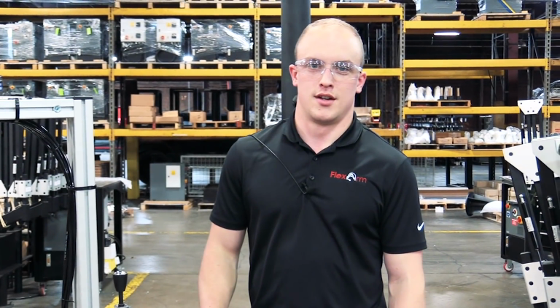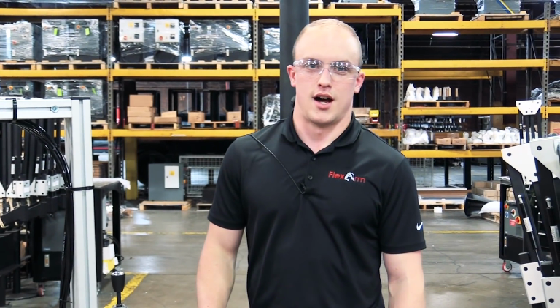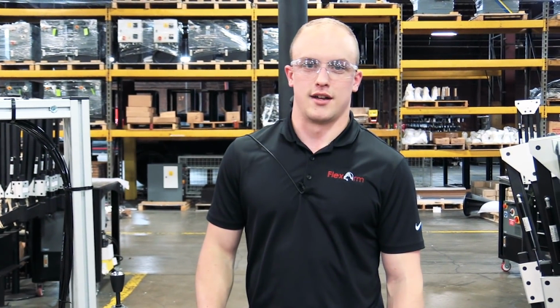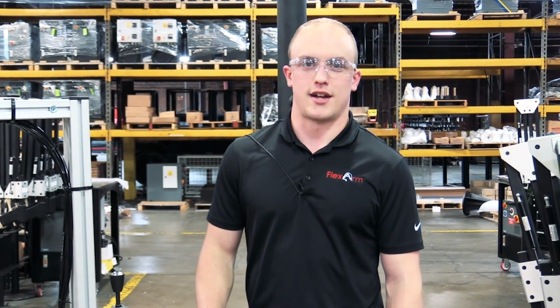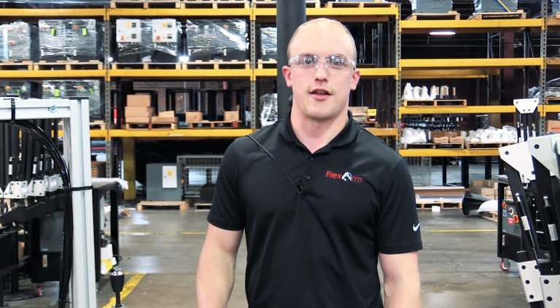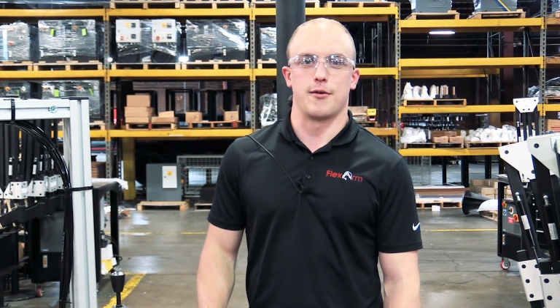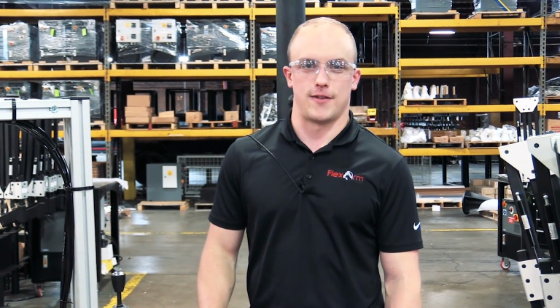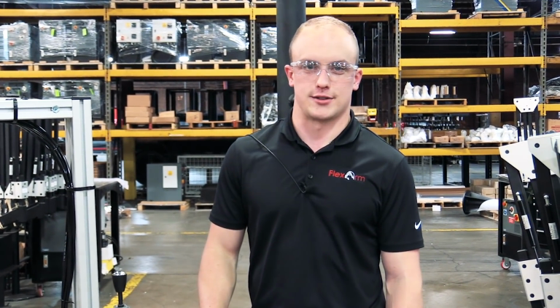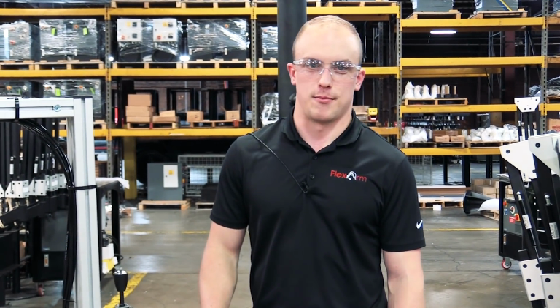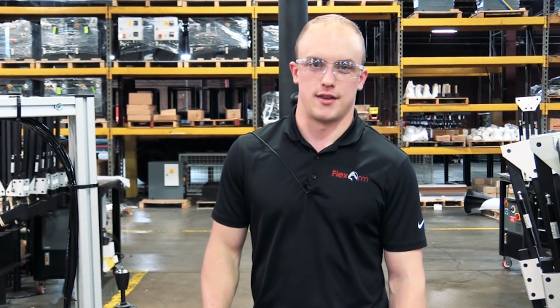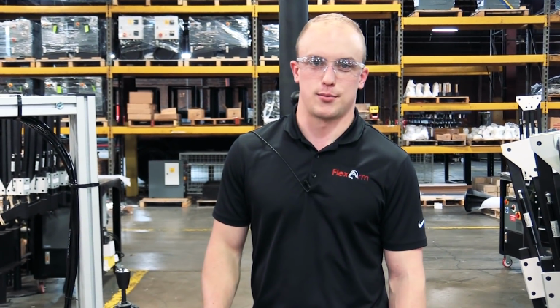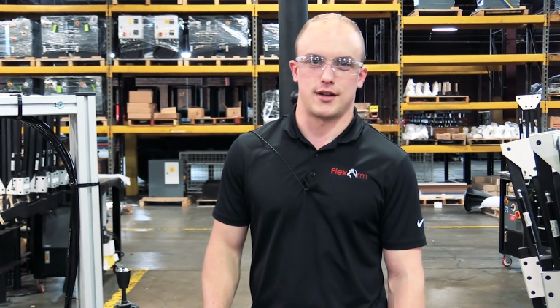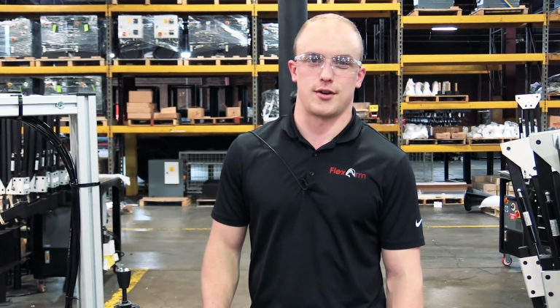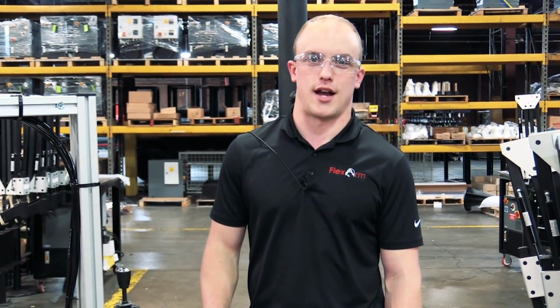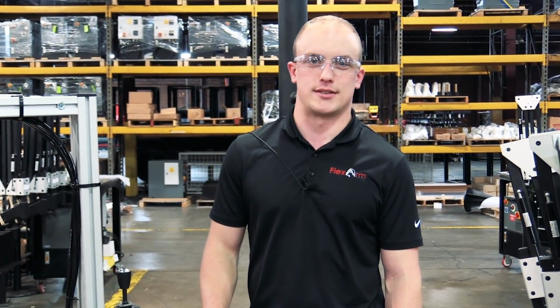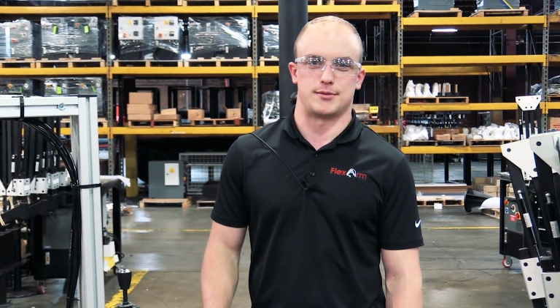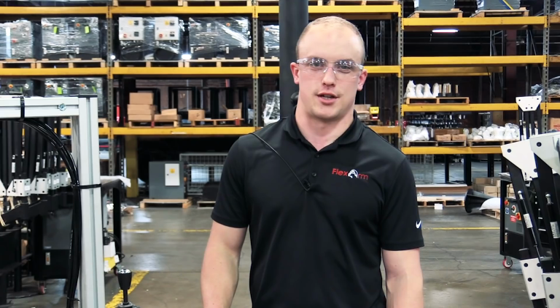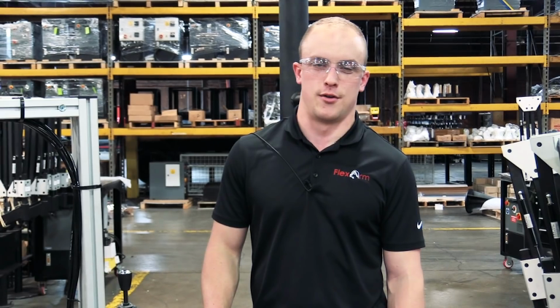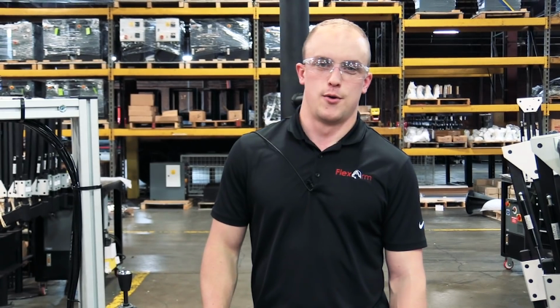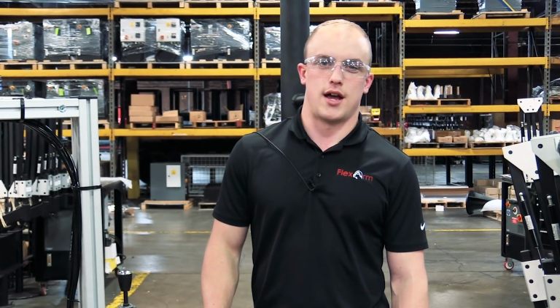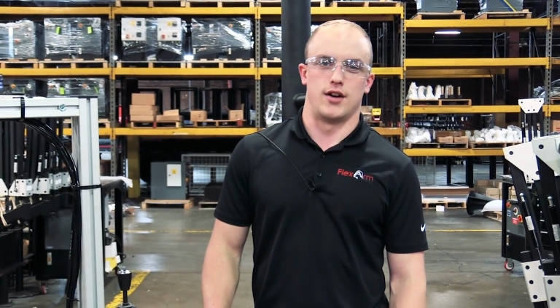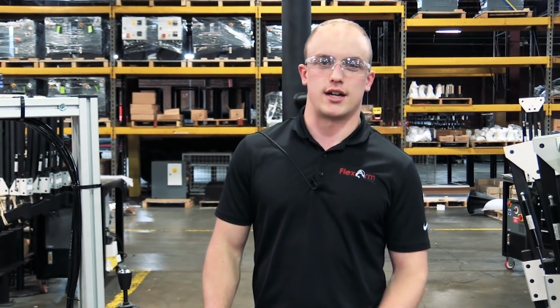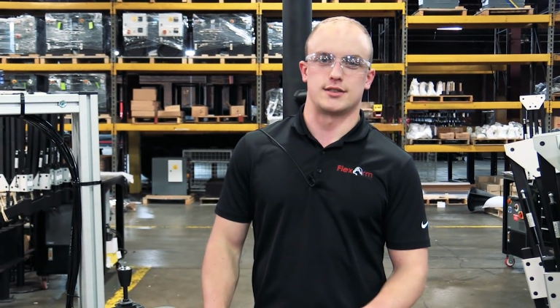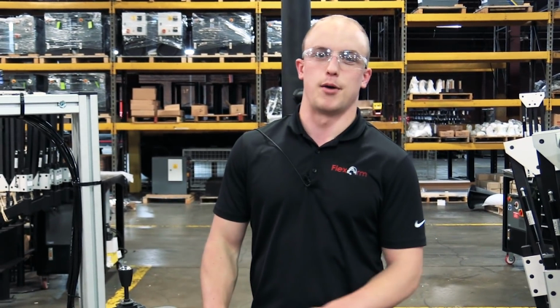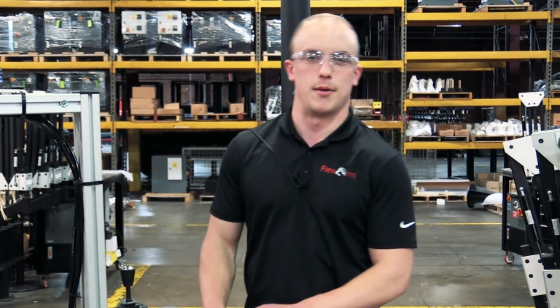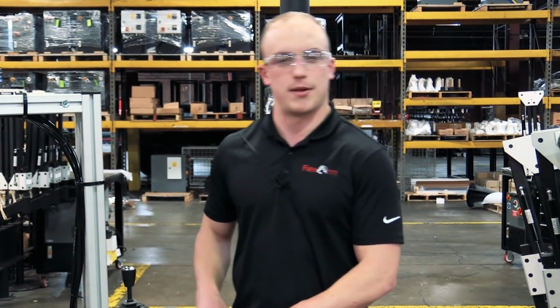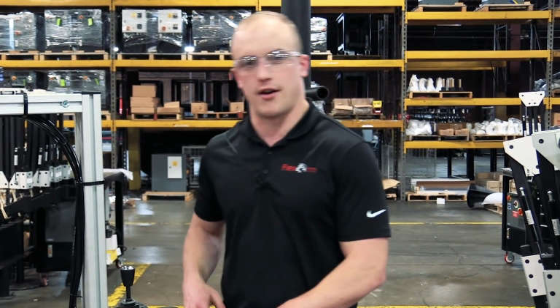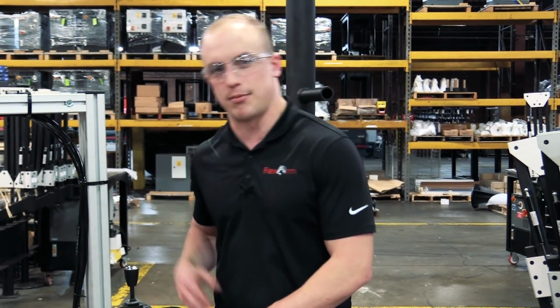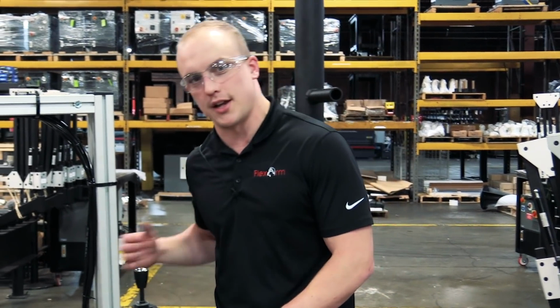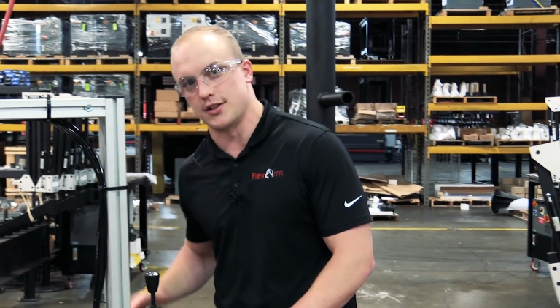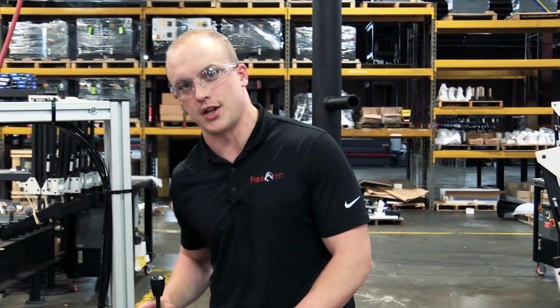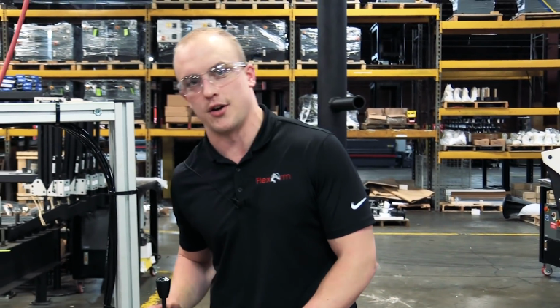Hi, Kyler here with FlexArm. In this week's ergonomics episode we have a custom part manipulator application to show you.